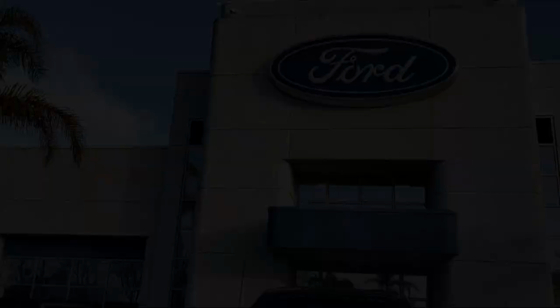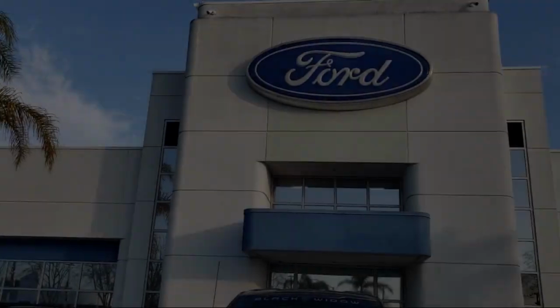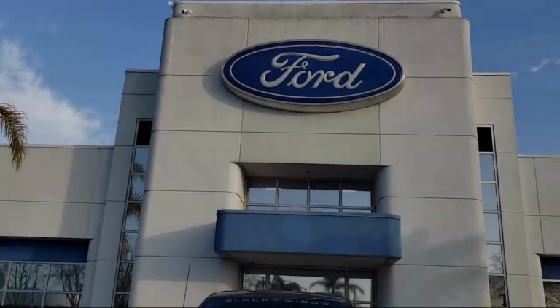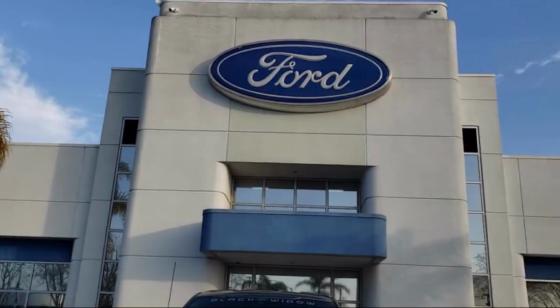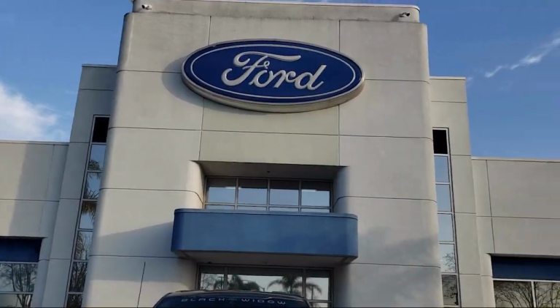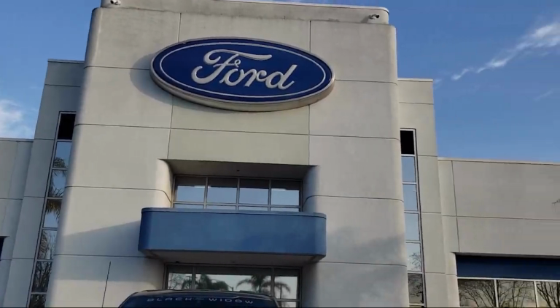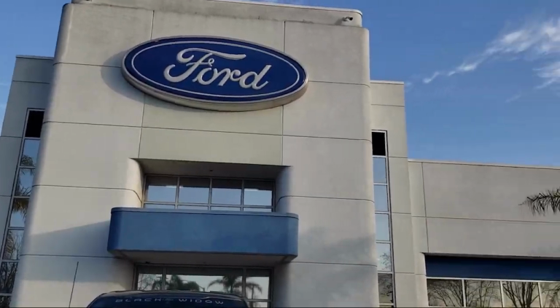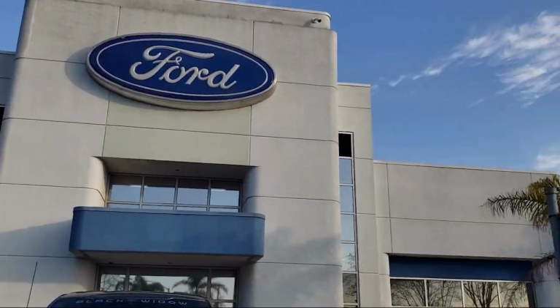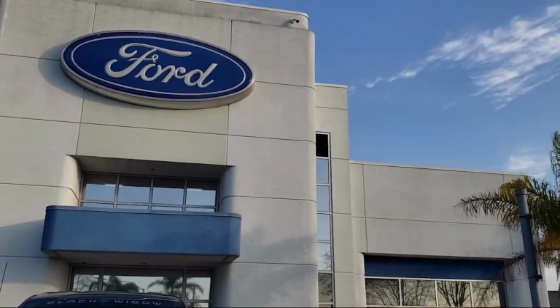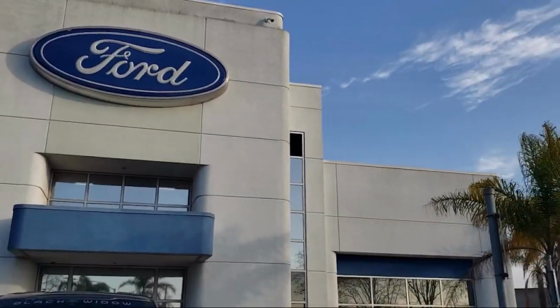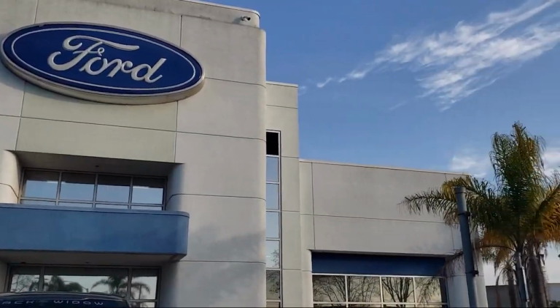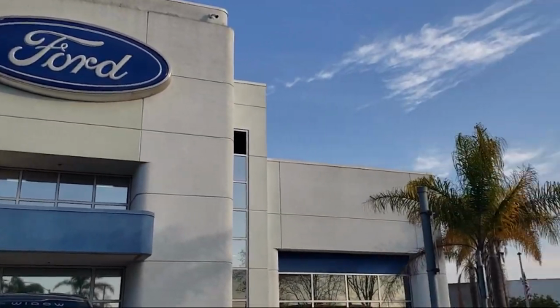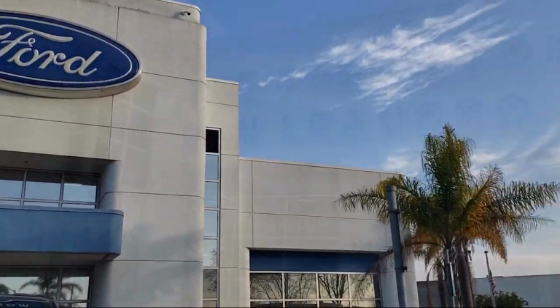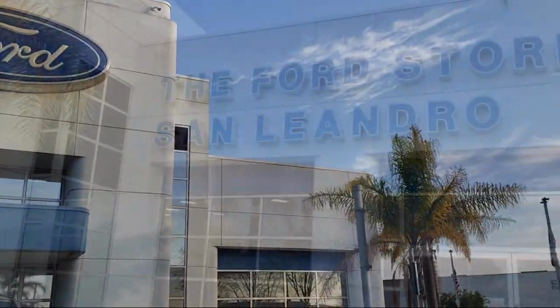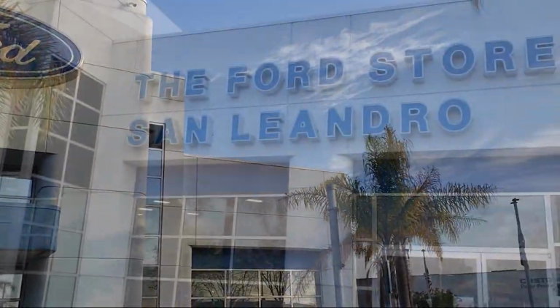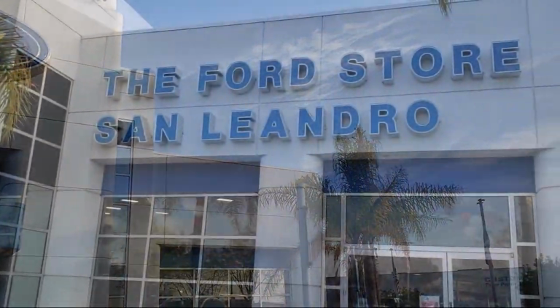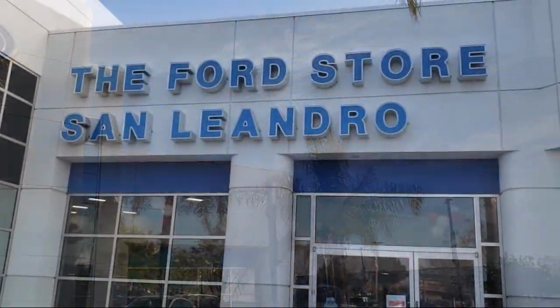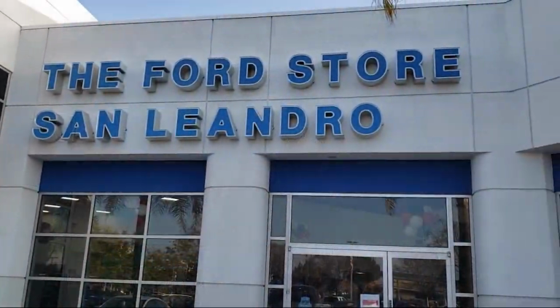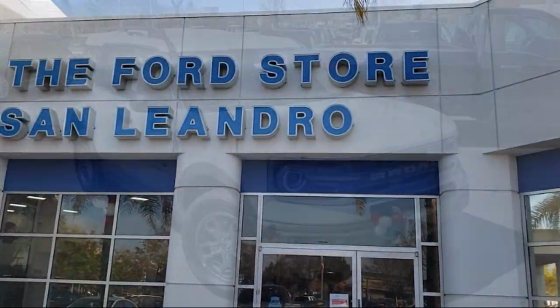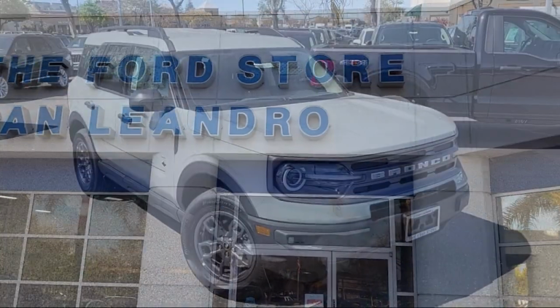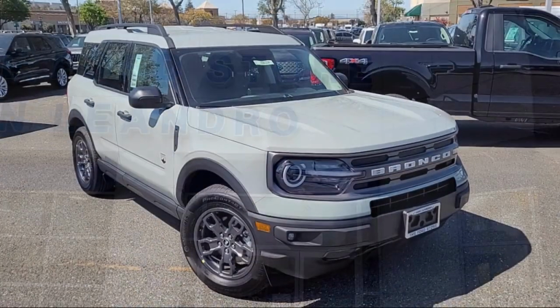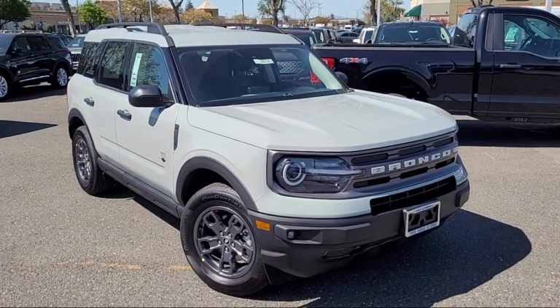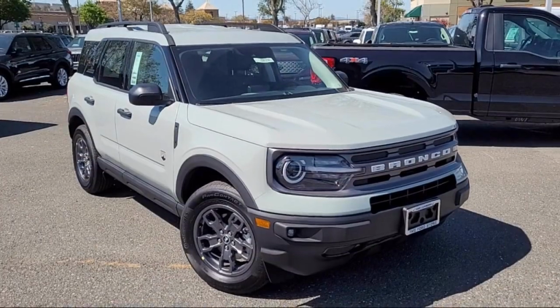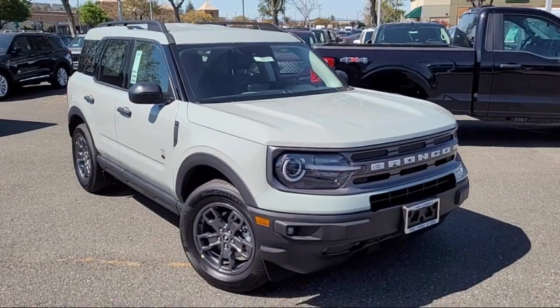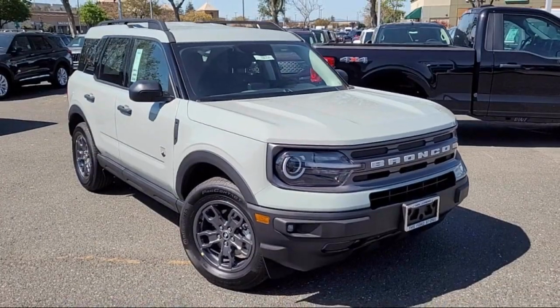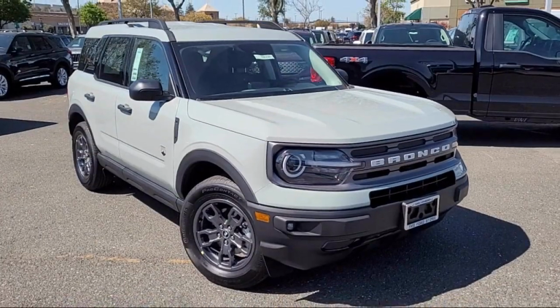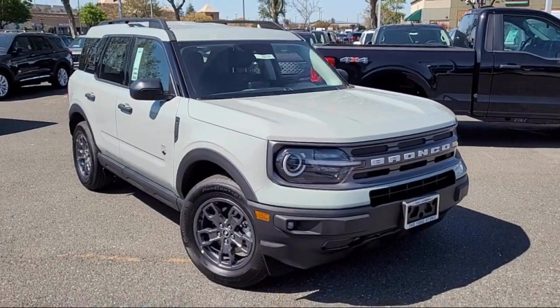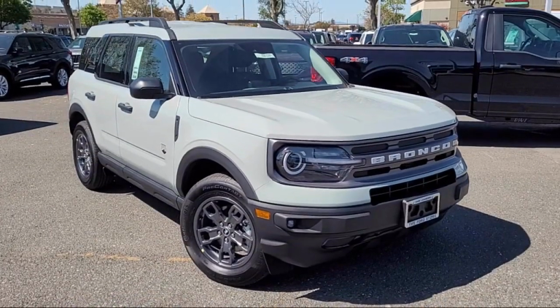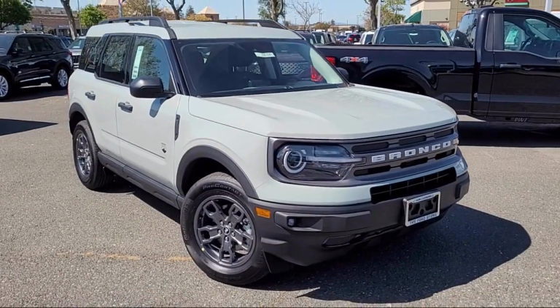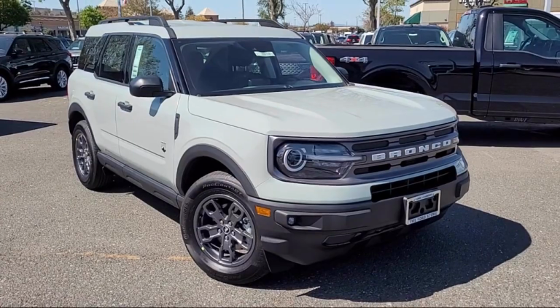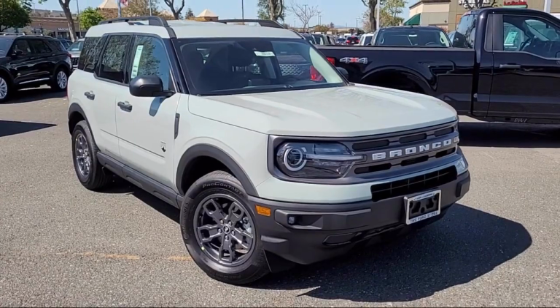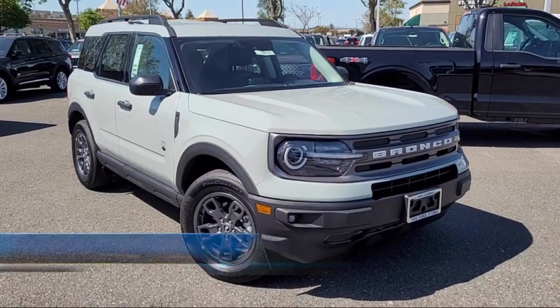Welcome to the Ford Store, San Leandro, and here's a look at another one of our great vehicles for sale.